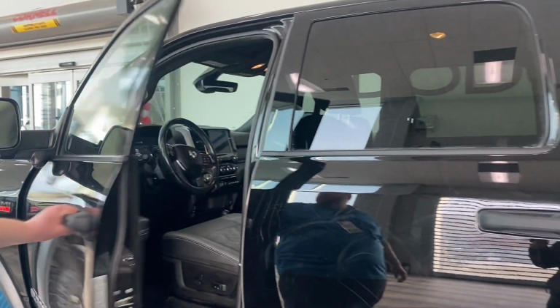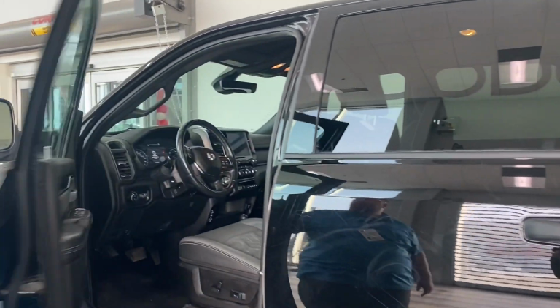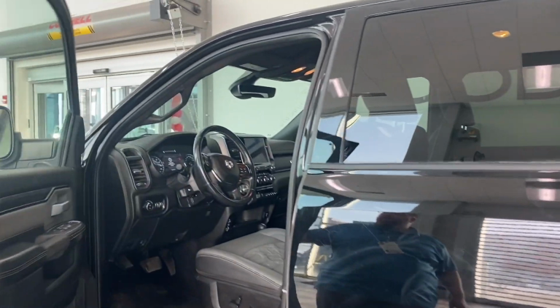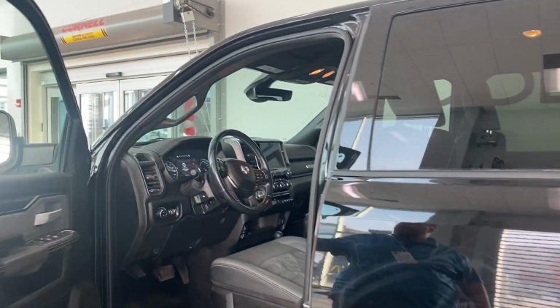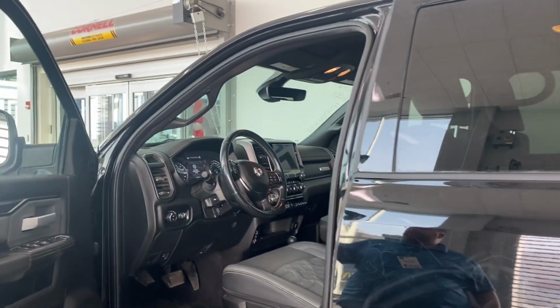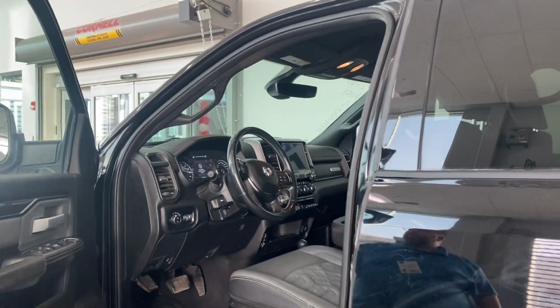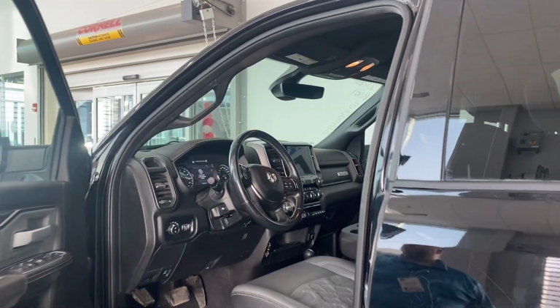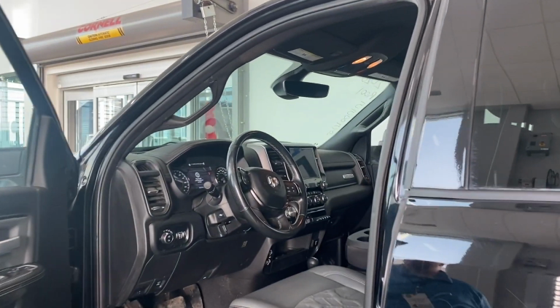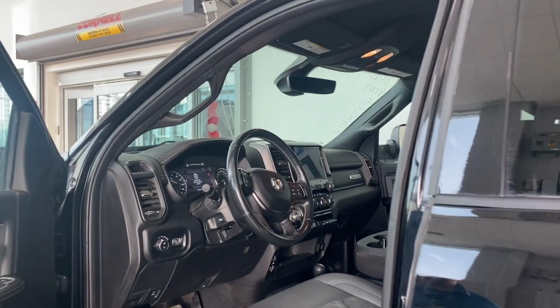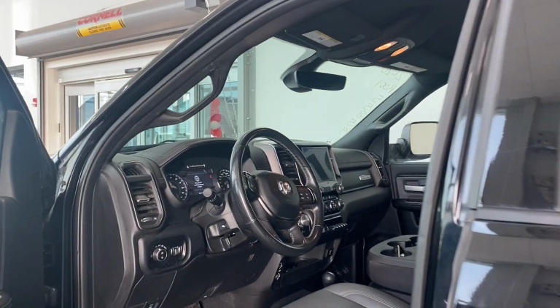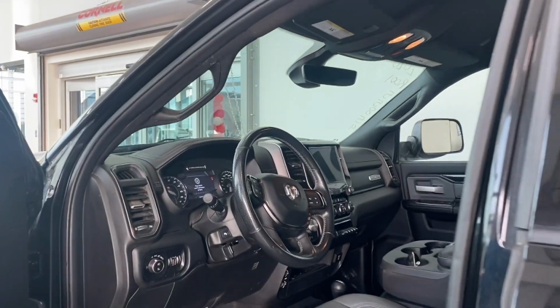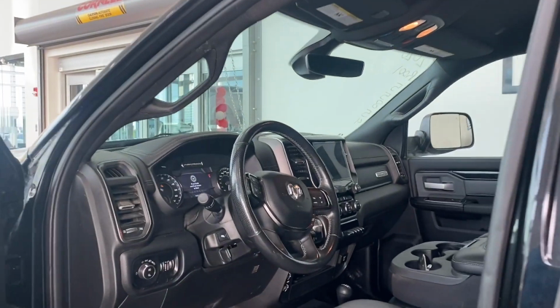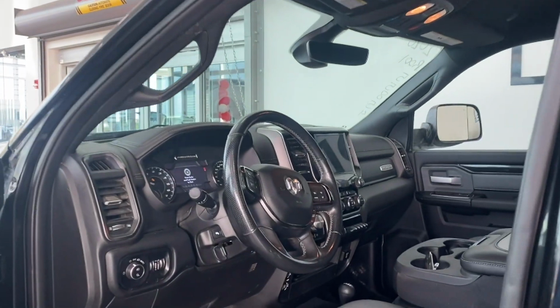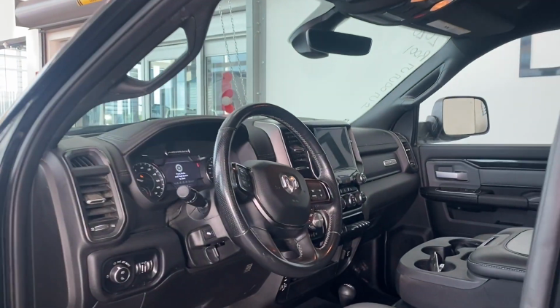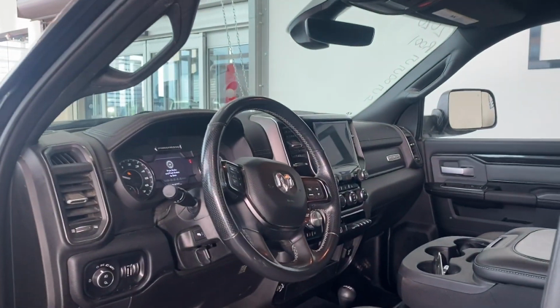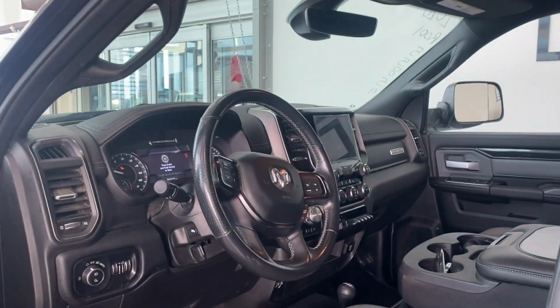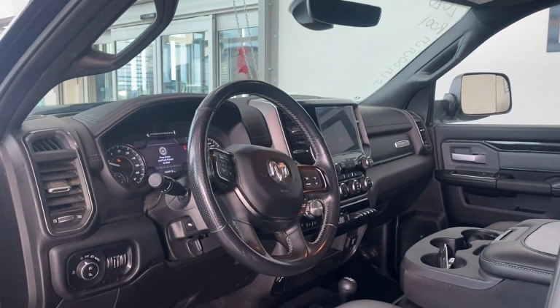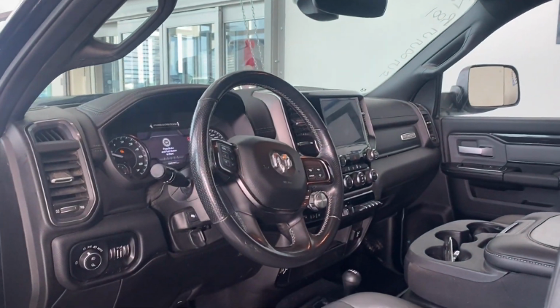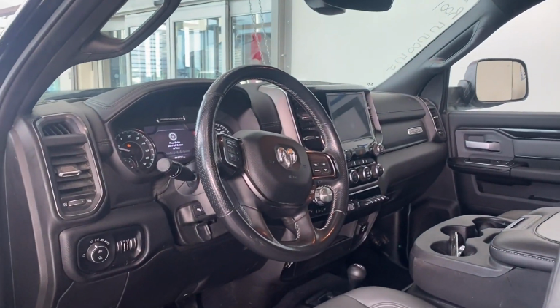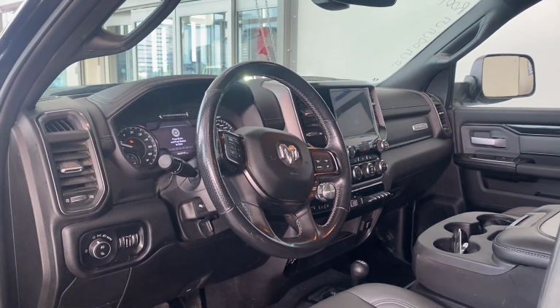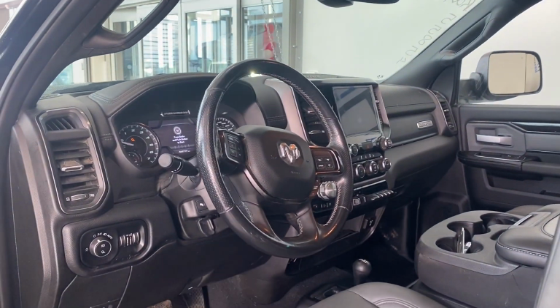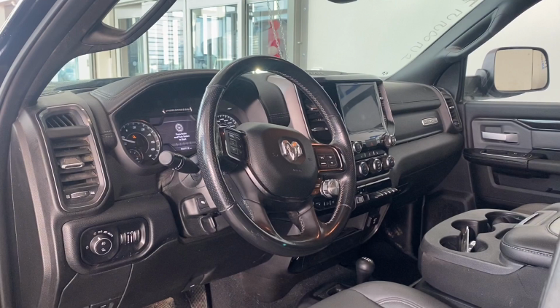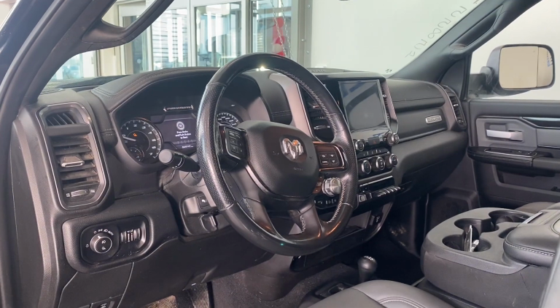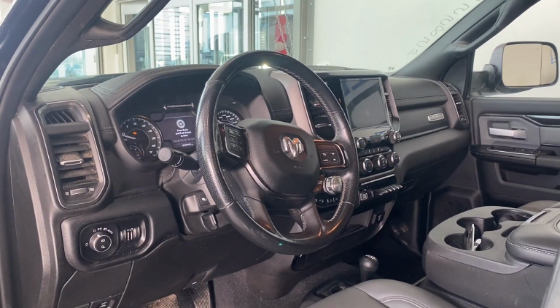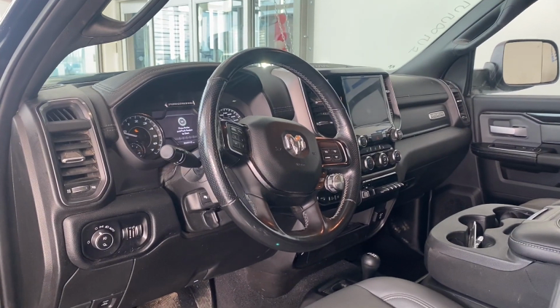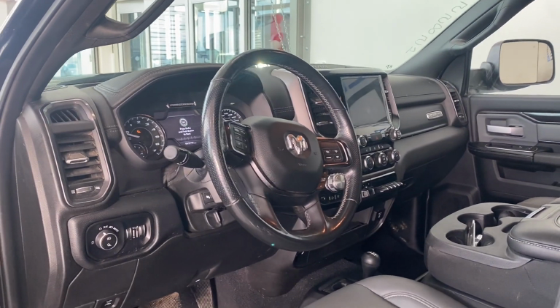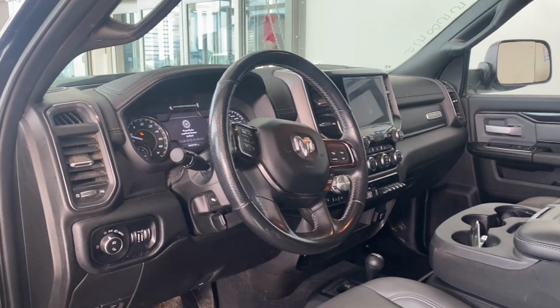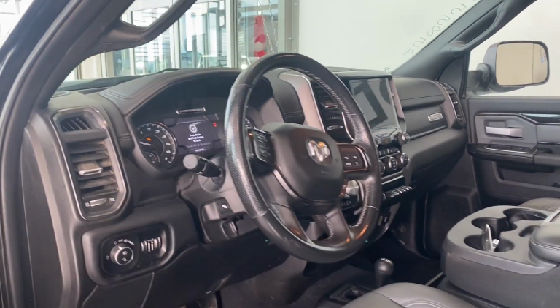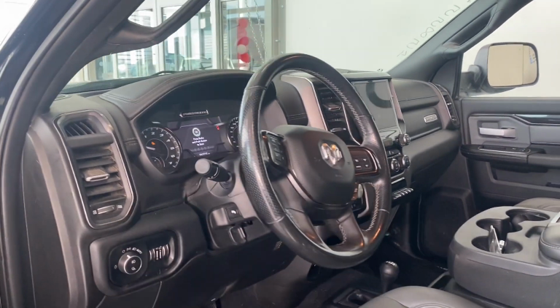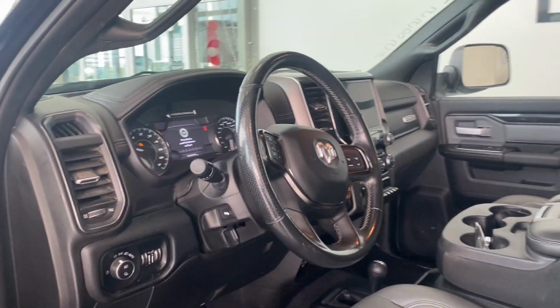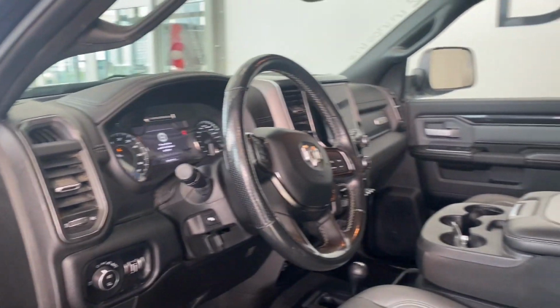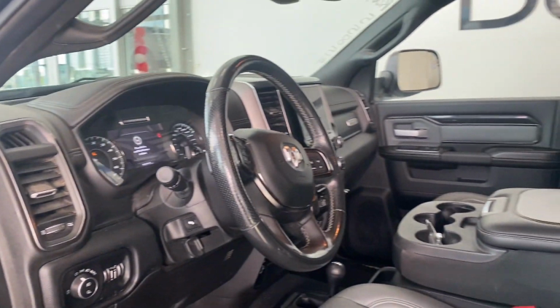Up front you've got your 8.4-inch touchscreen, heated seats, heated steering wheel, power seats, and power adjustable pedals.